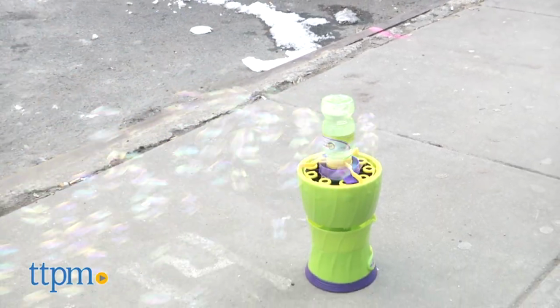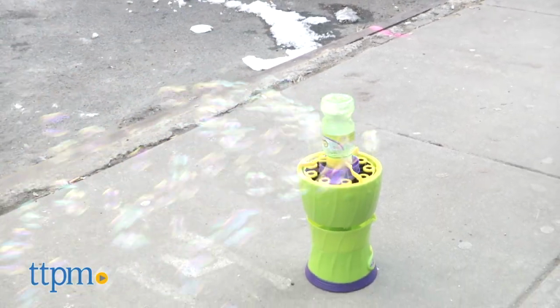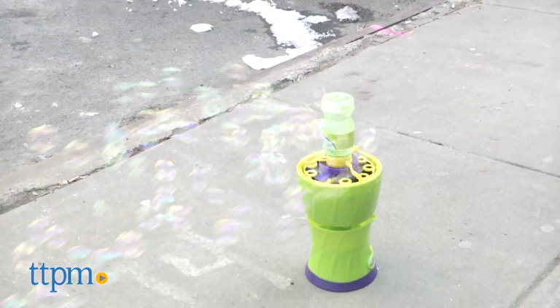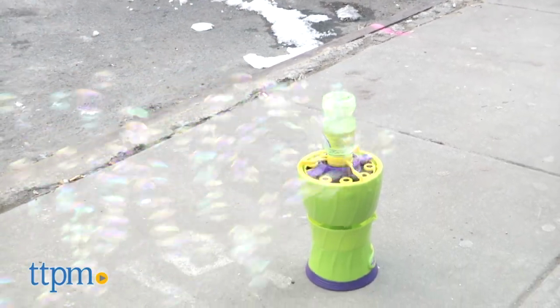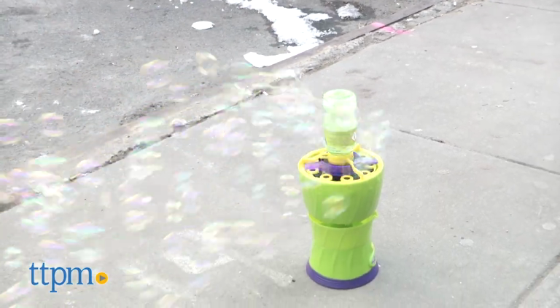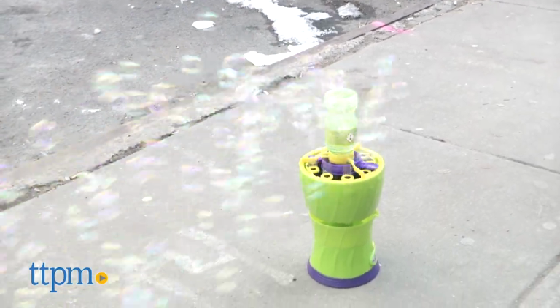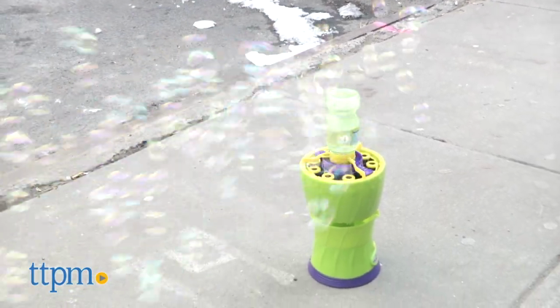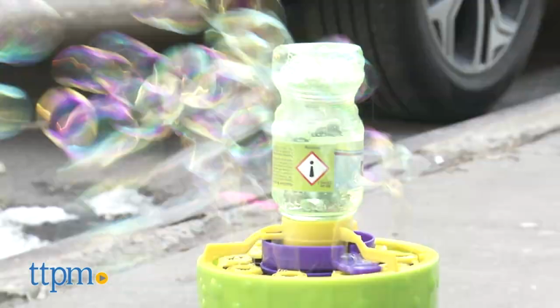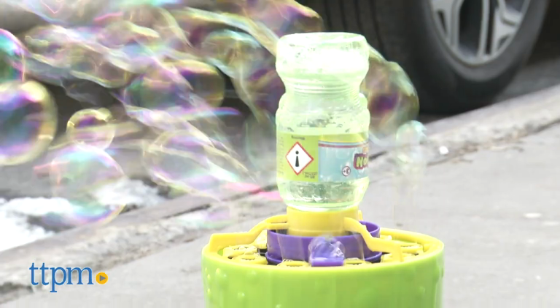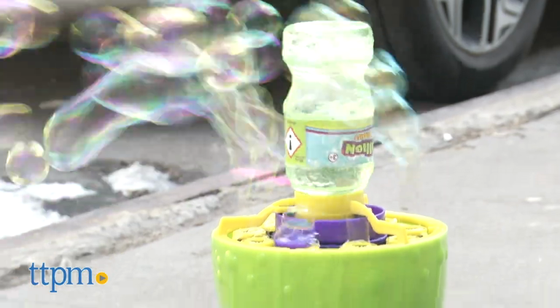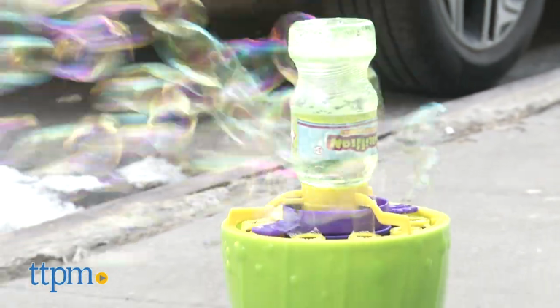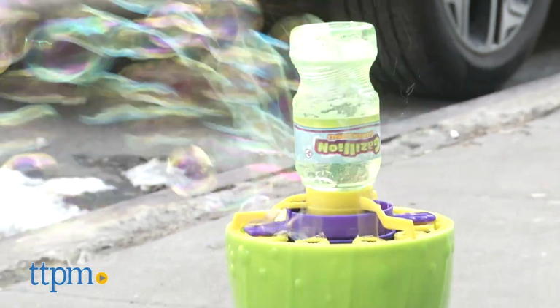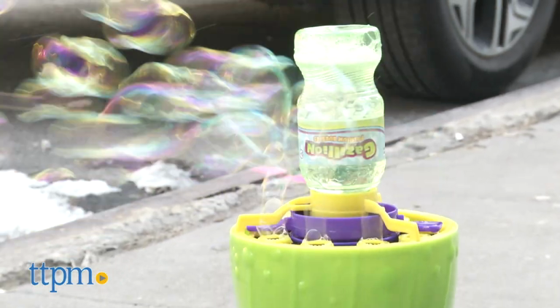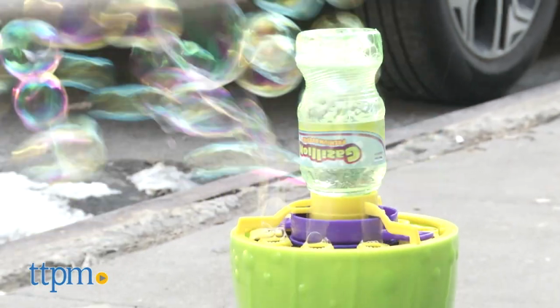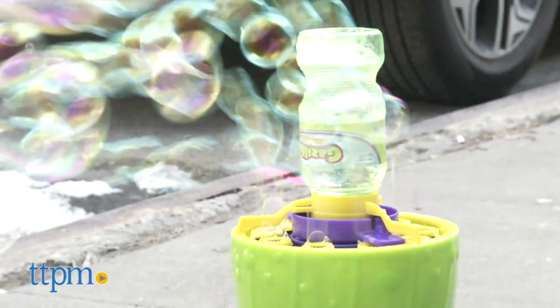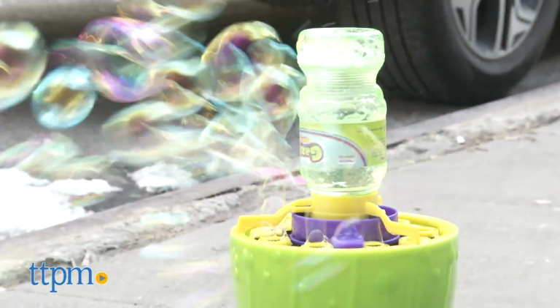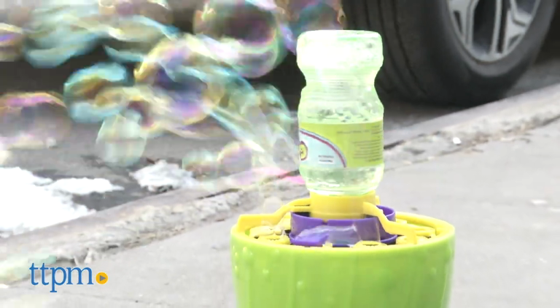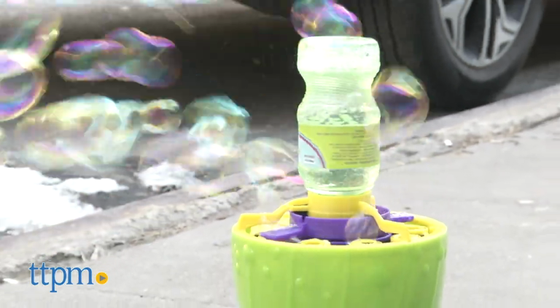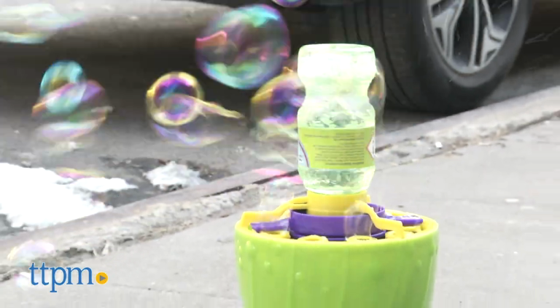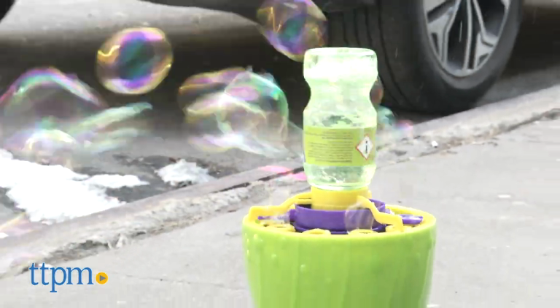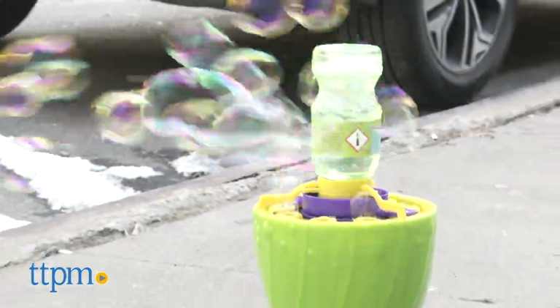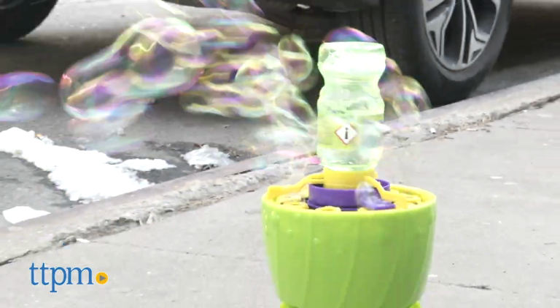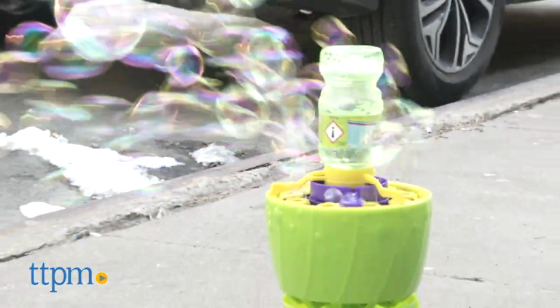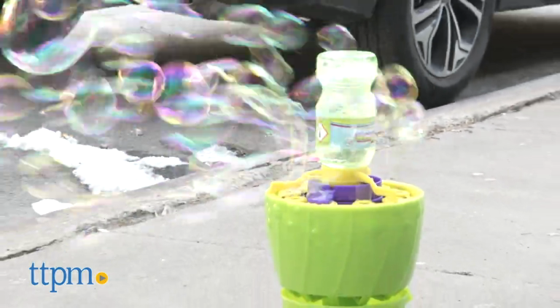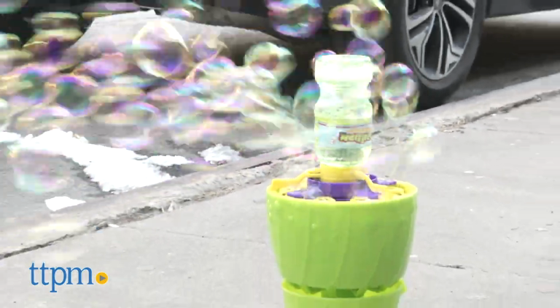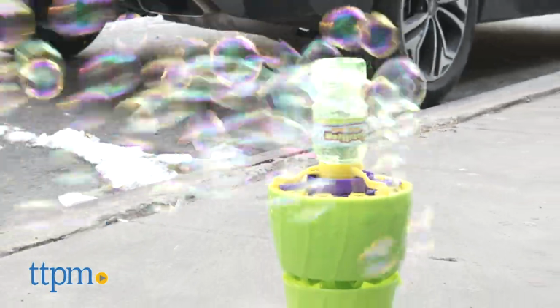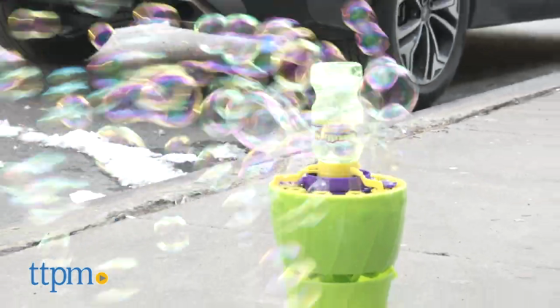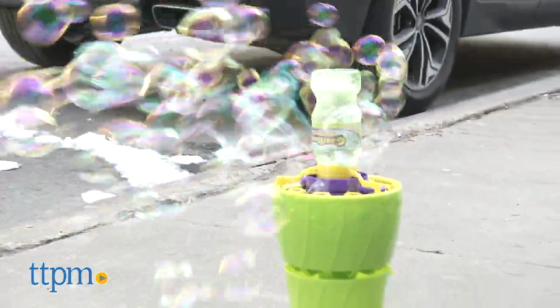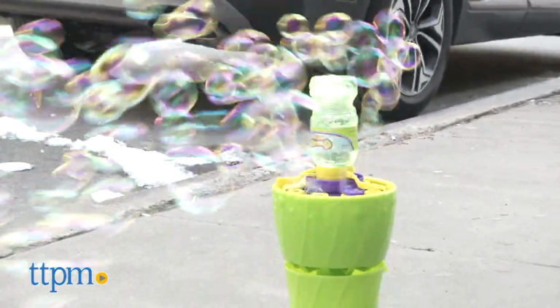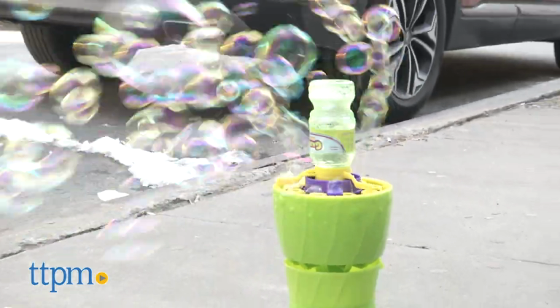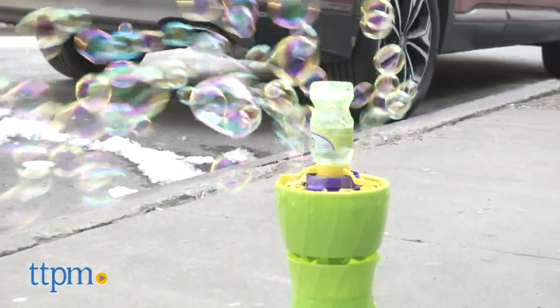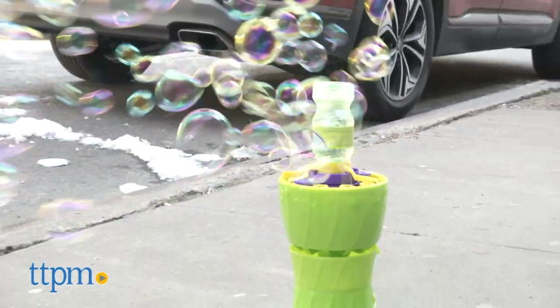Each of these Bubble Toys offers a lot of fun in different ways. Which one do you guys like best? Leave a comment below.